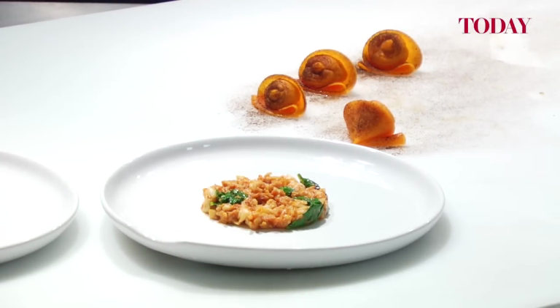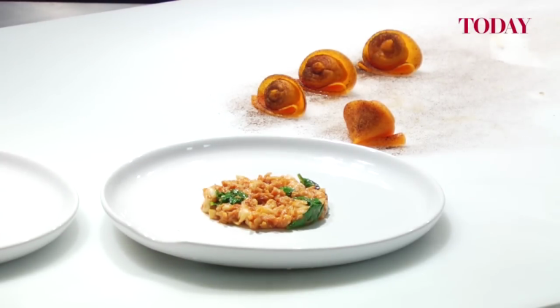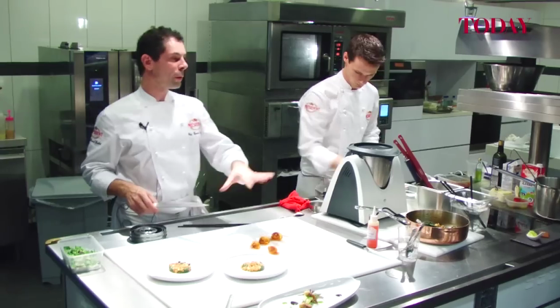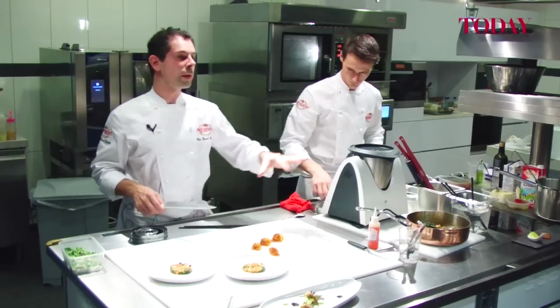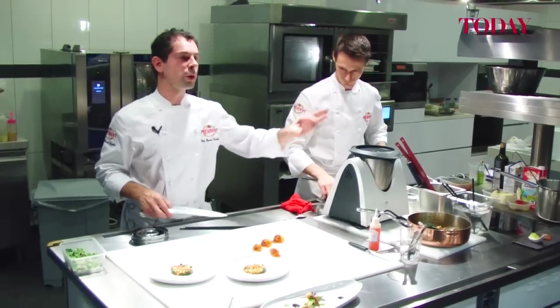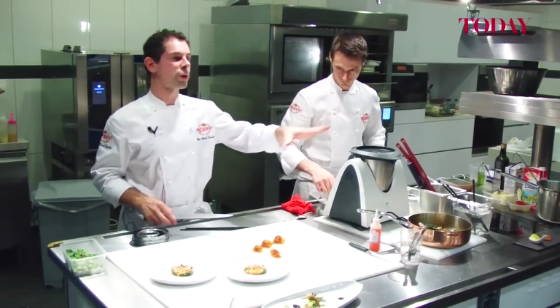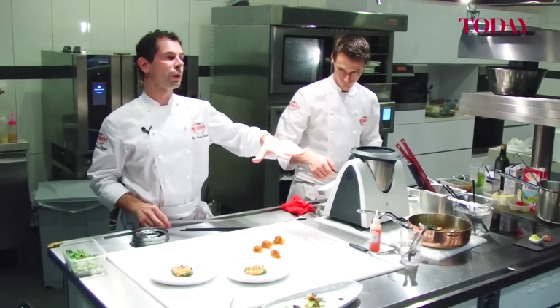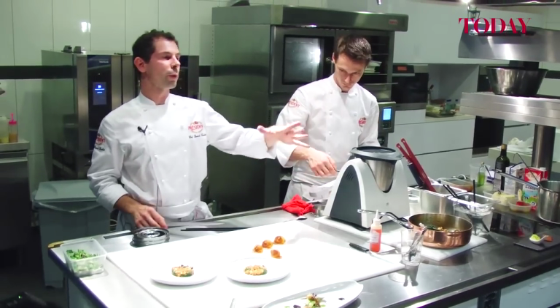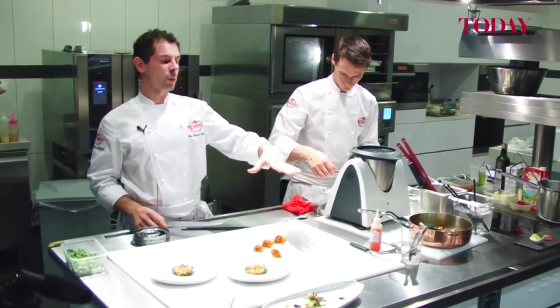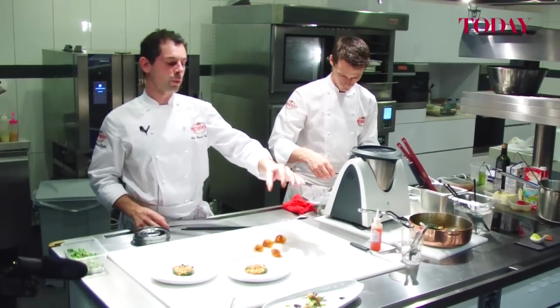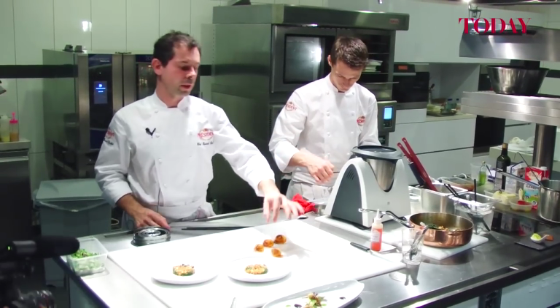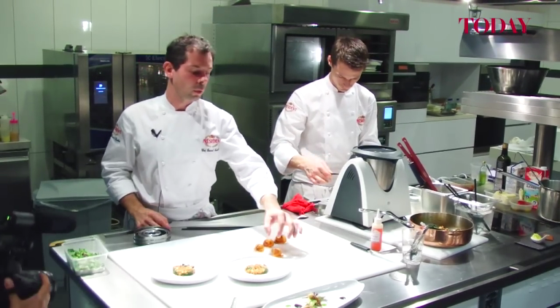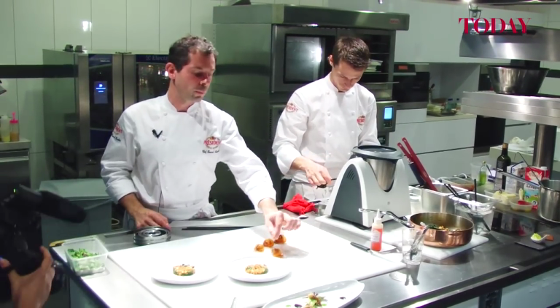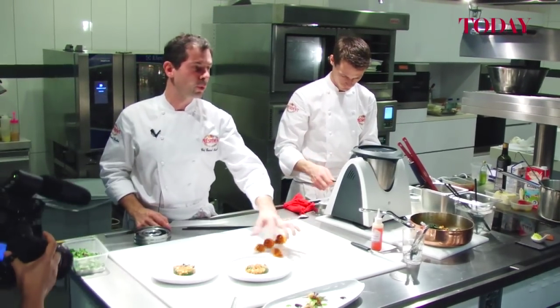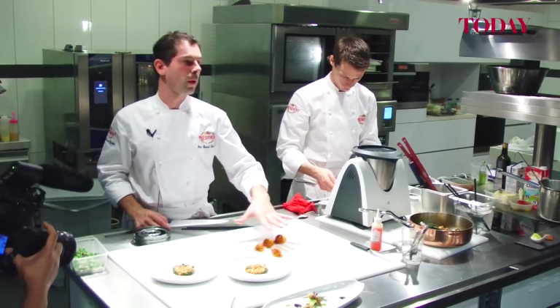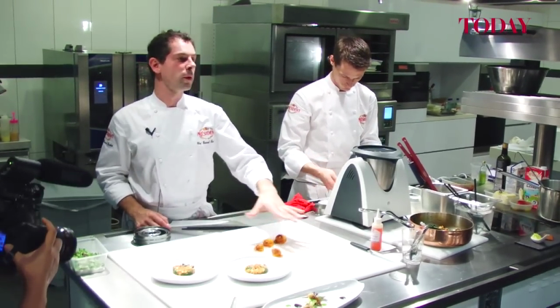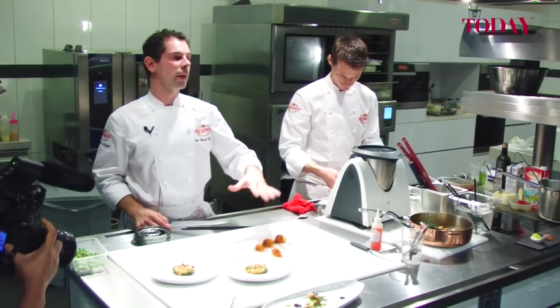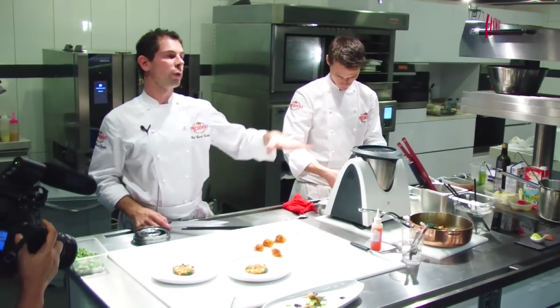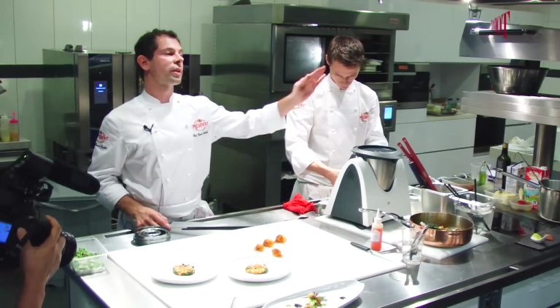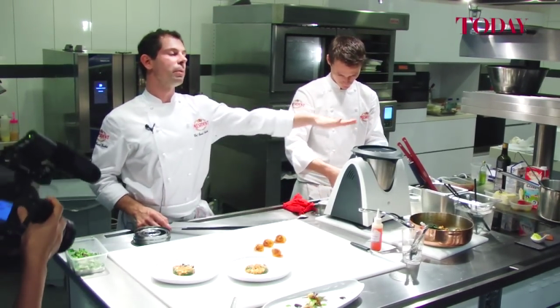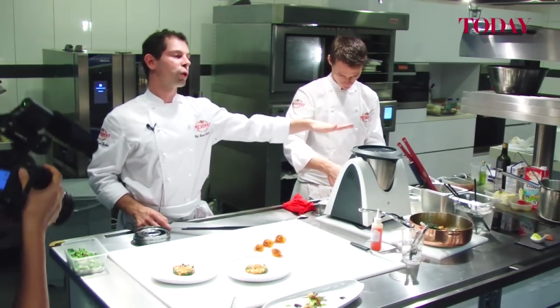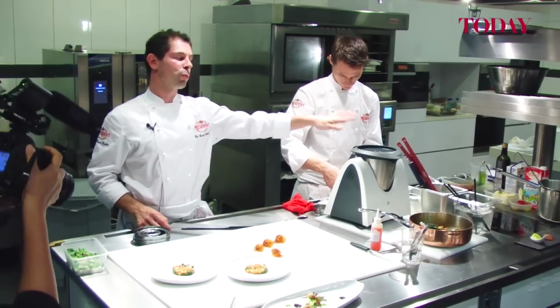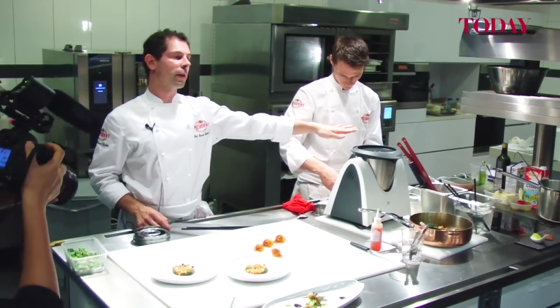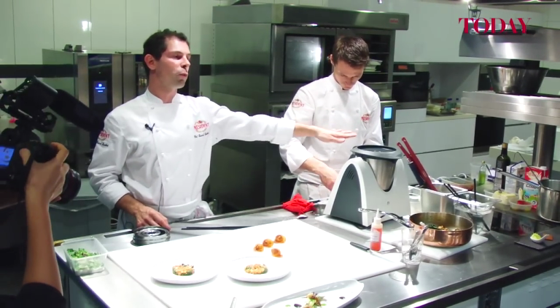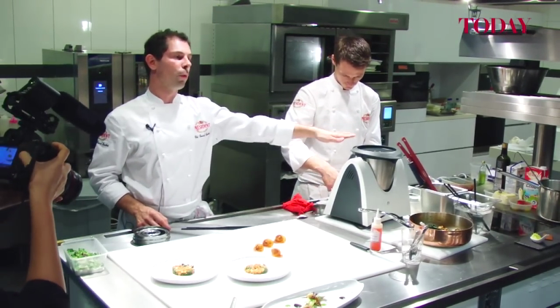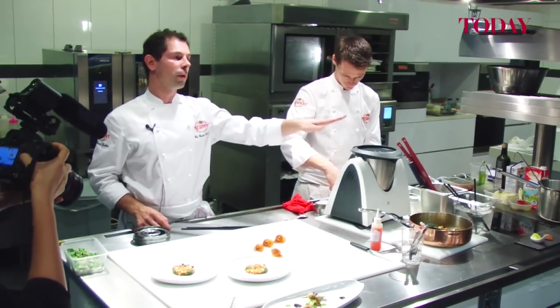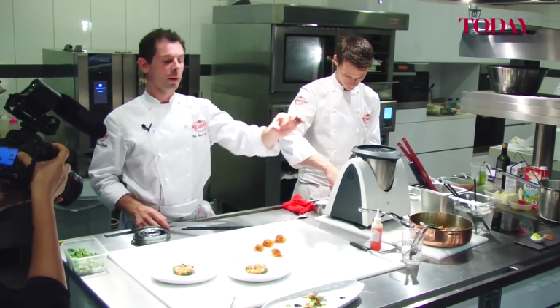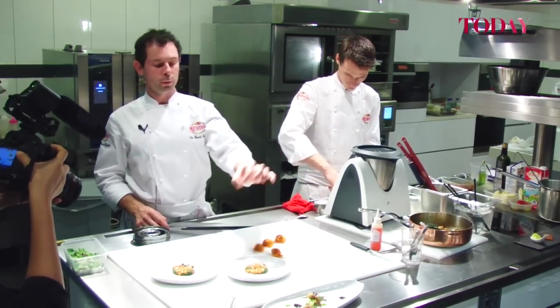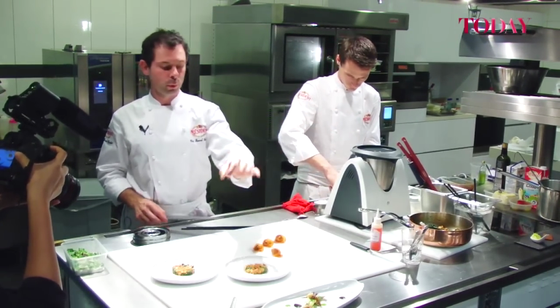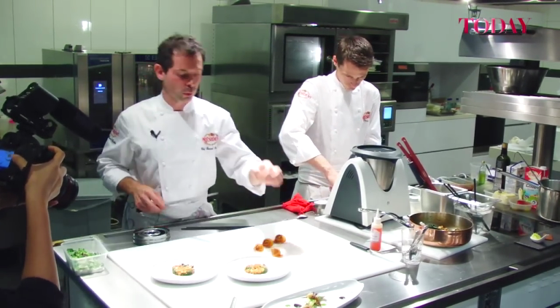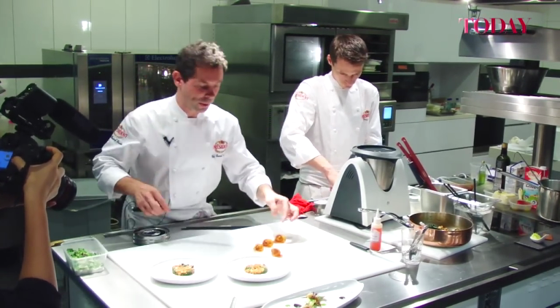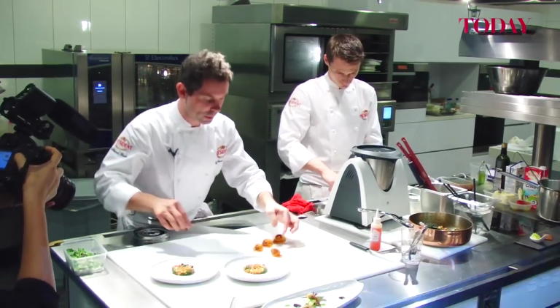So what we're doing — in a restaurant, we put the ravioli to steam, just to make them warm, and we put it on a plate.